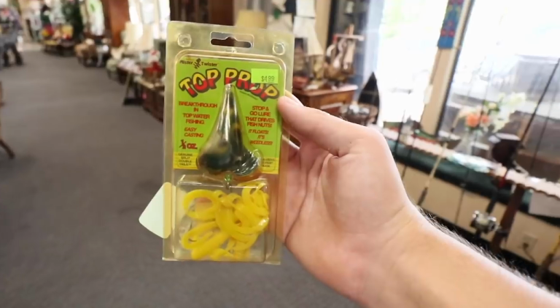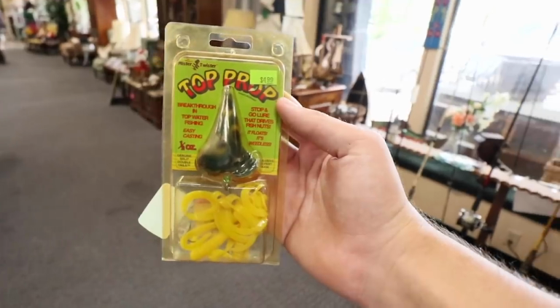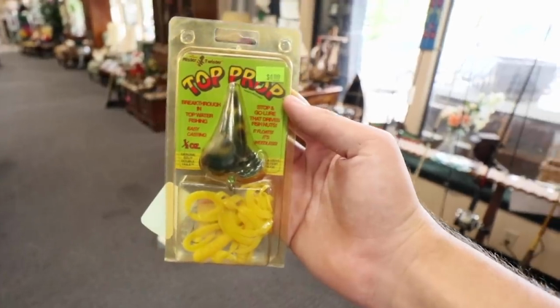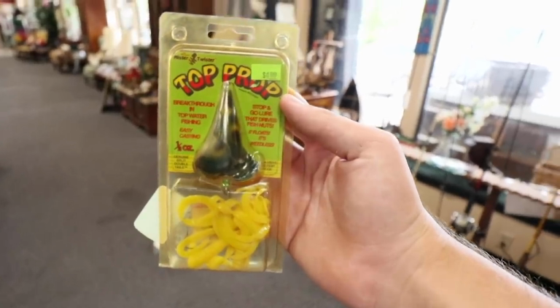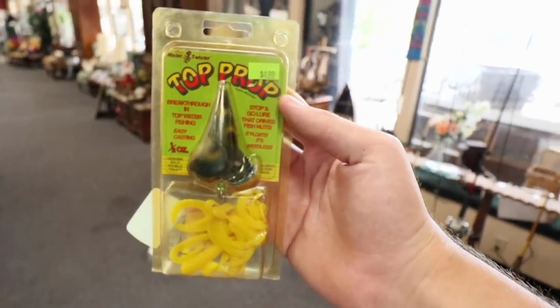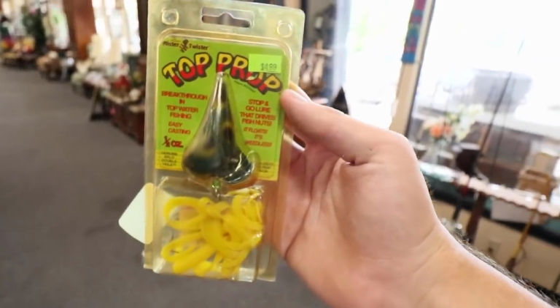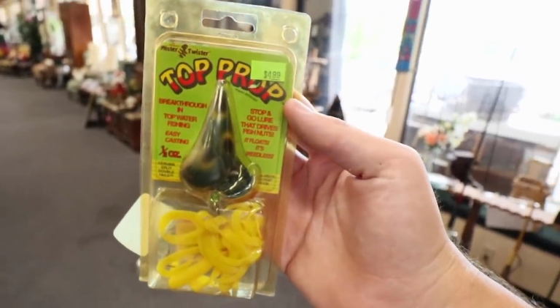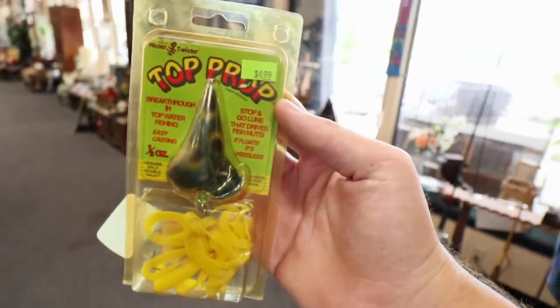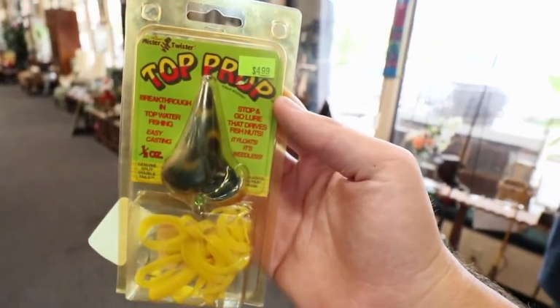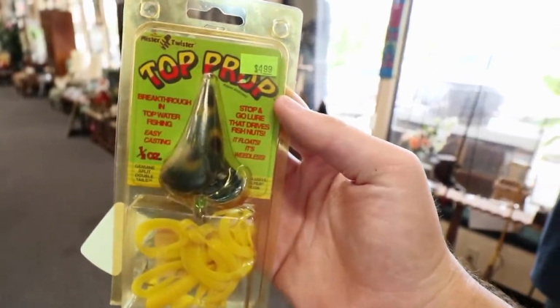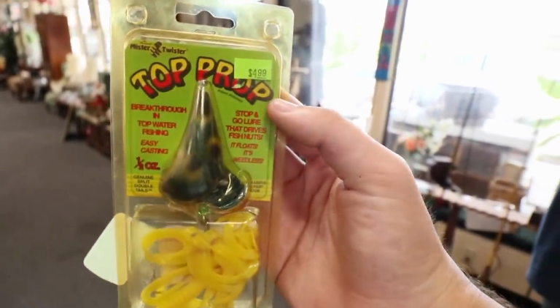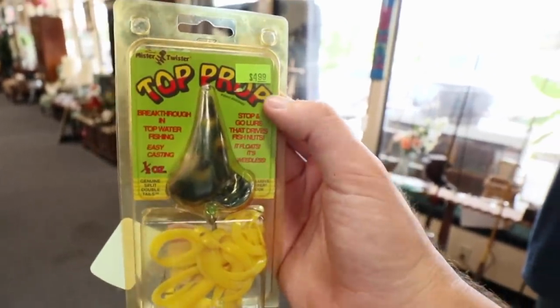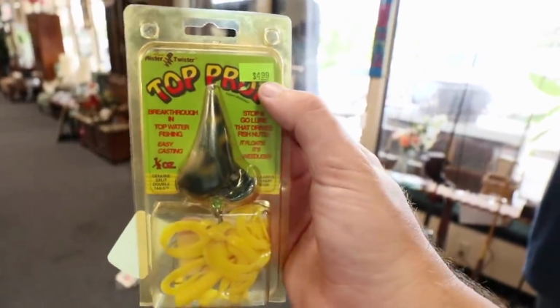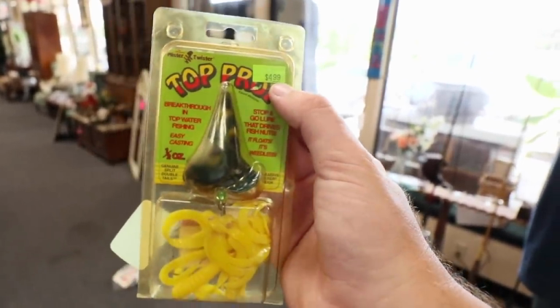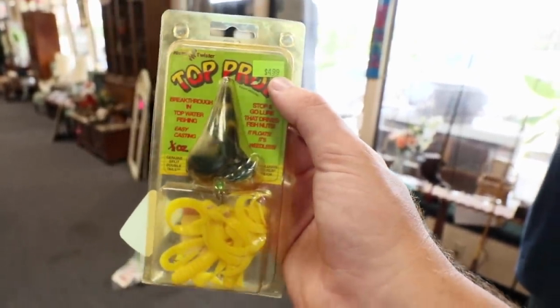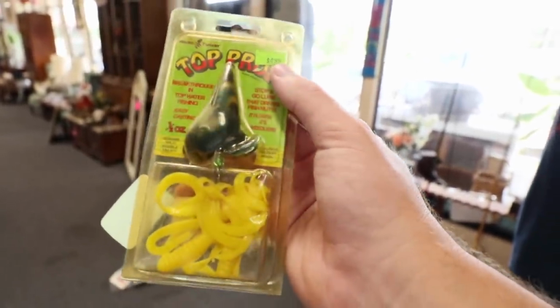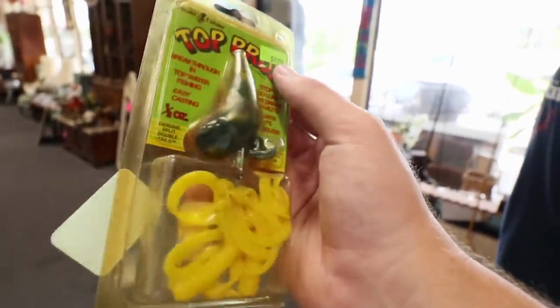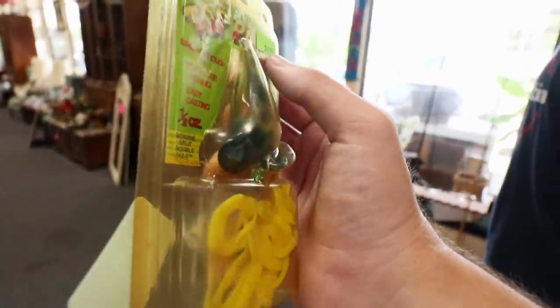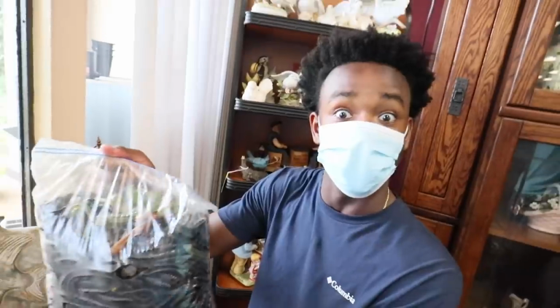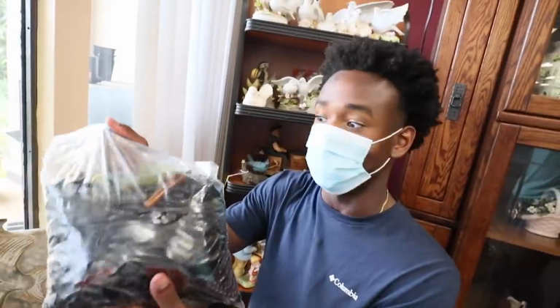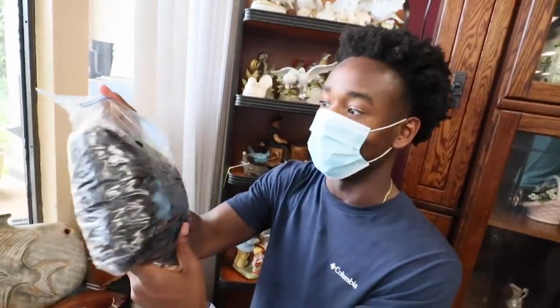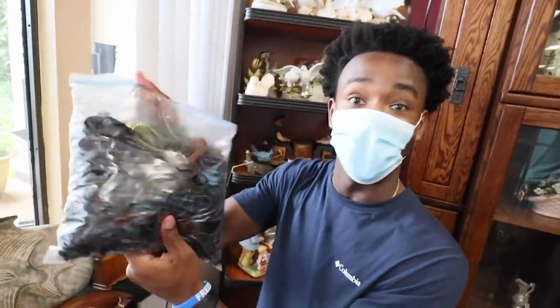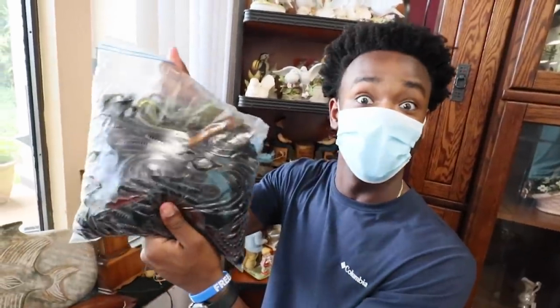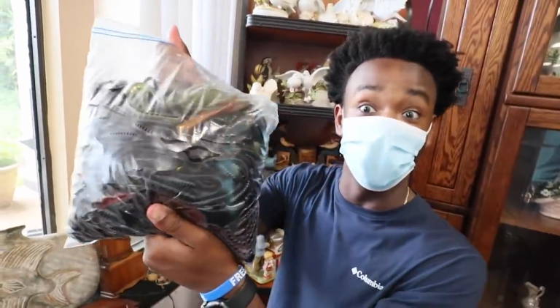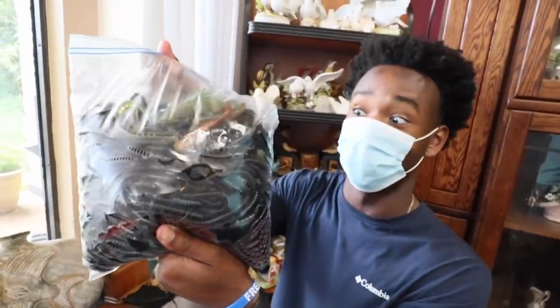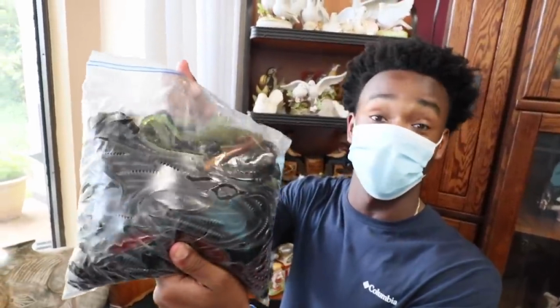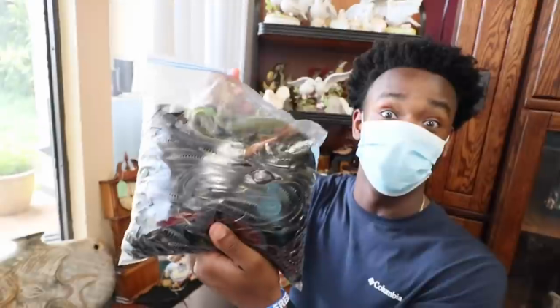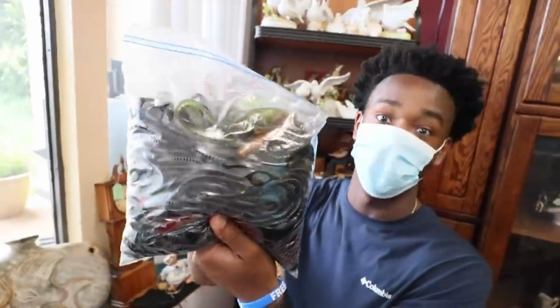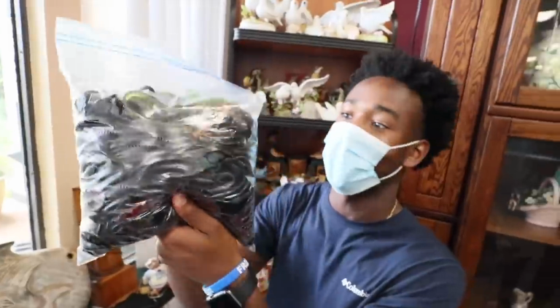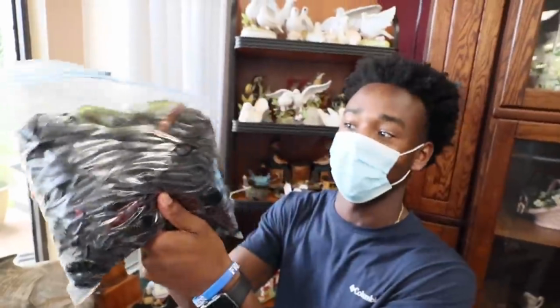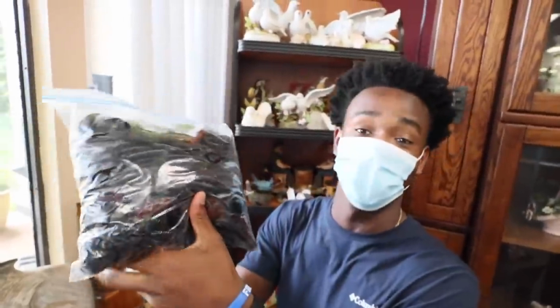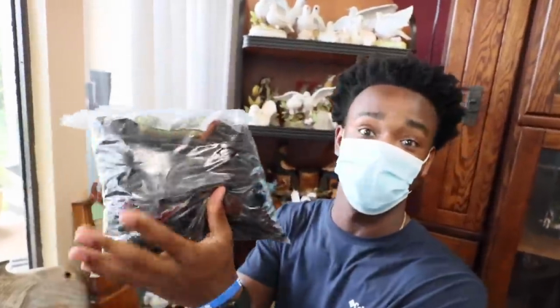Guys, look at this thing — the top prop frog for five bucks. It's a 10-pound bag of fish and lures. We have to get this.